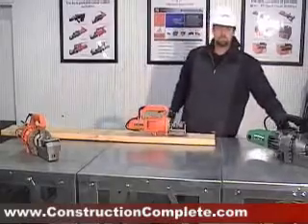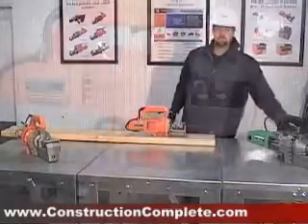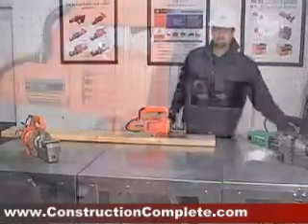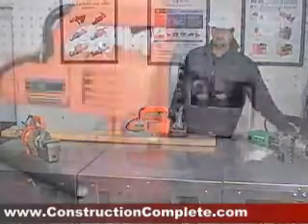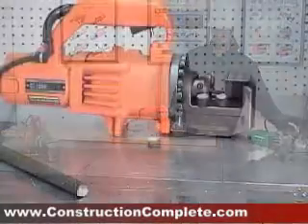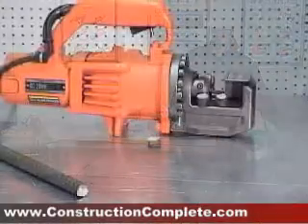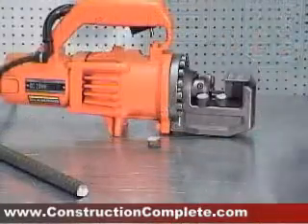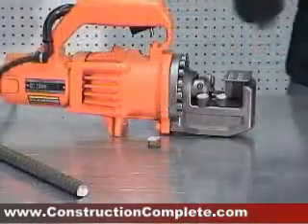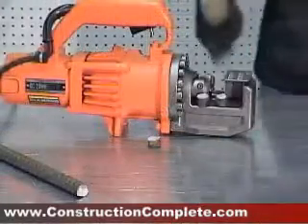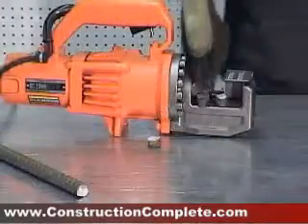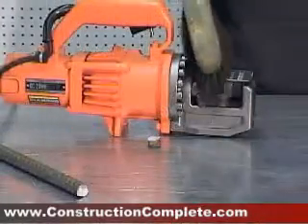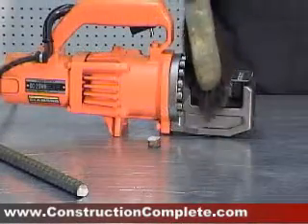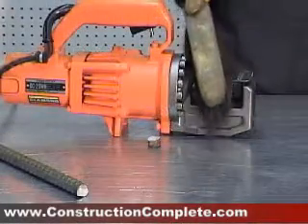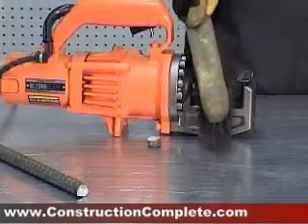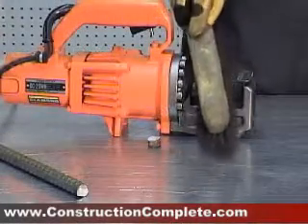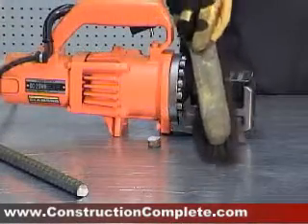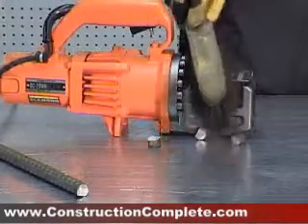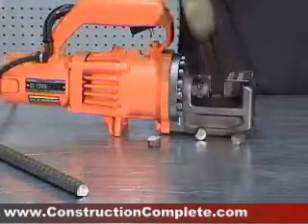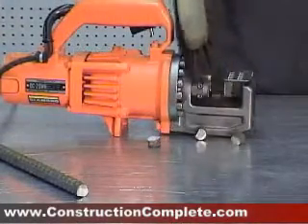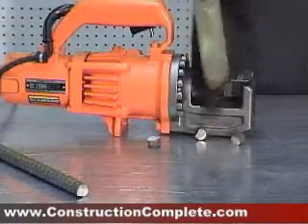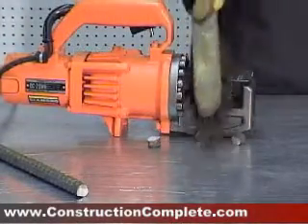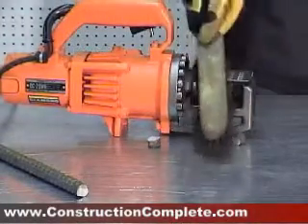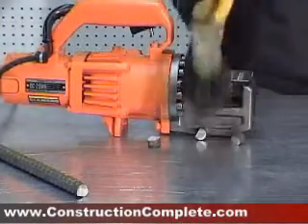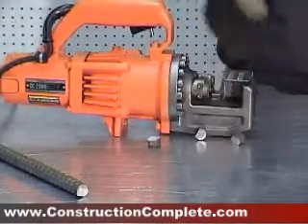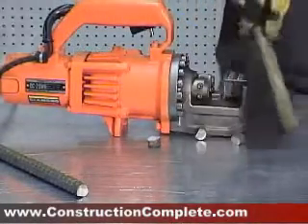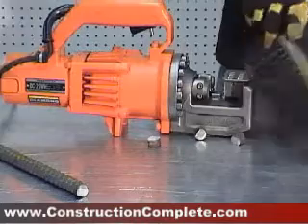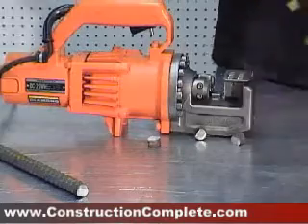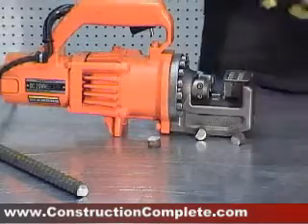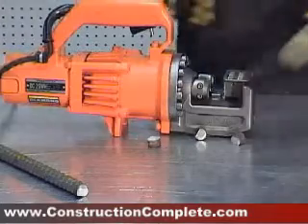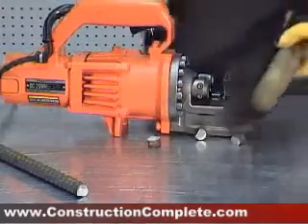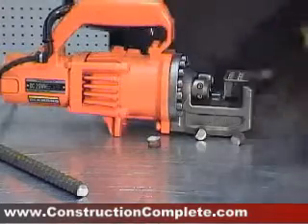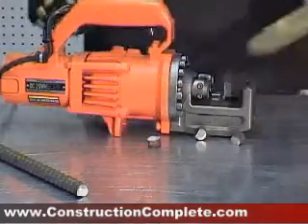After each cut with the tool, clear away any excess rebar before the next use.